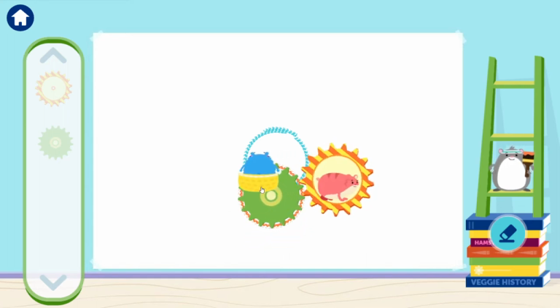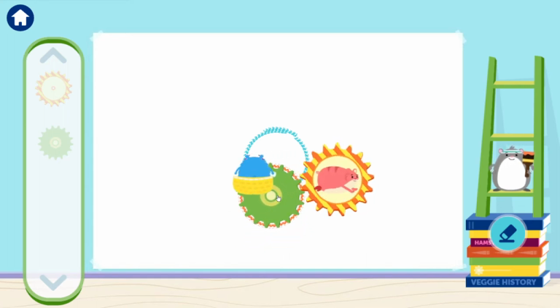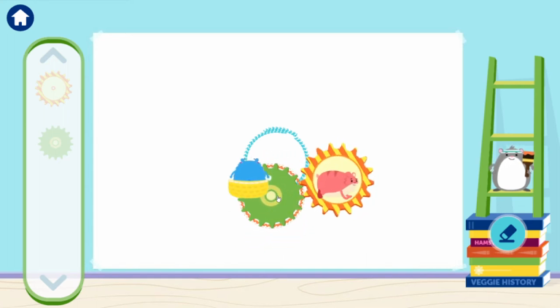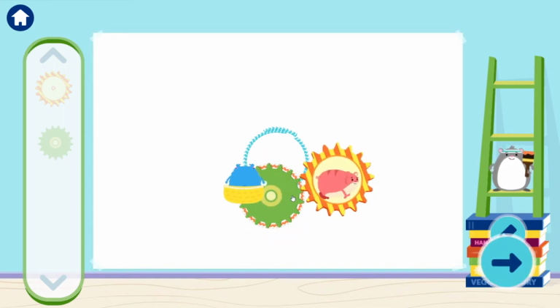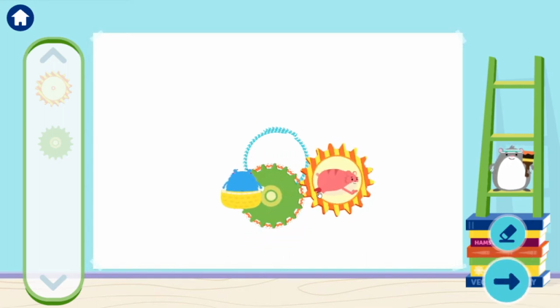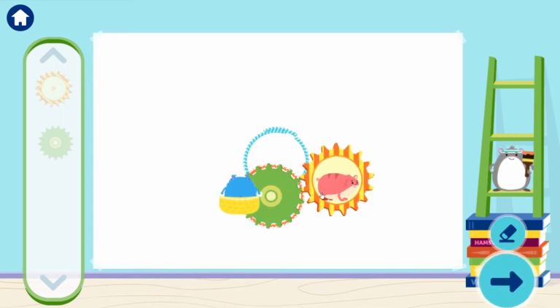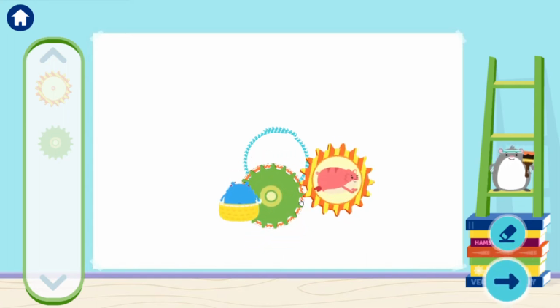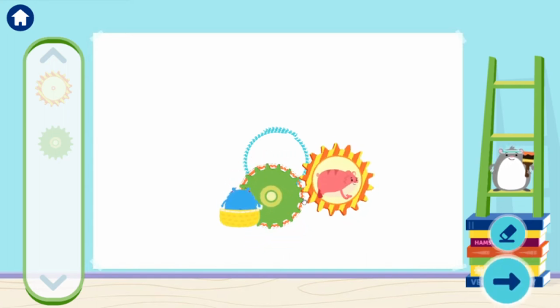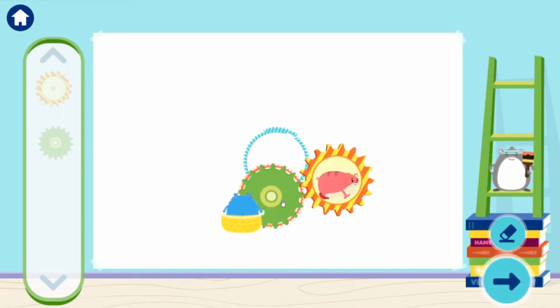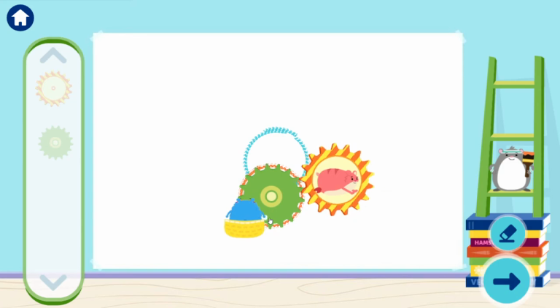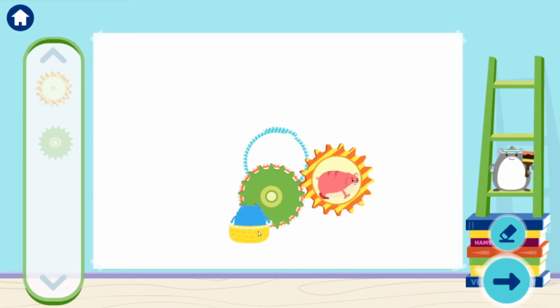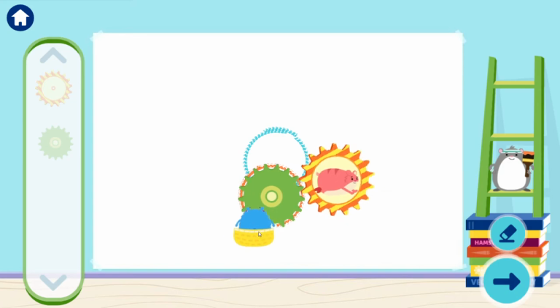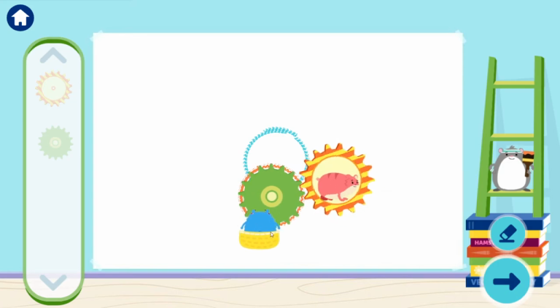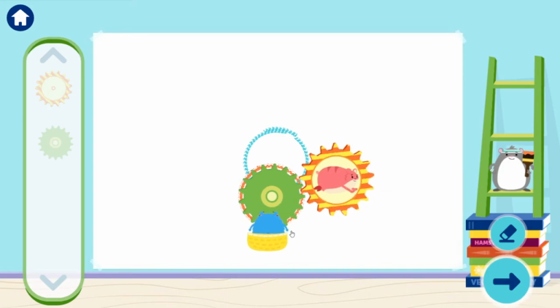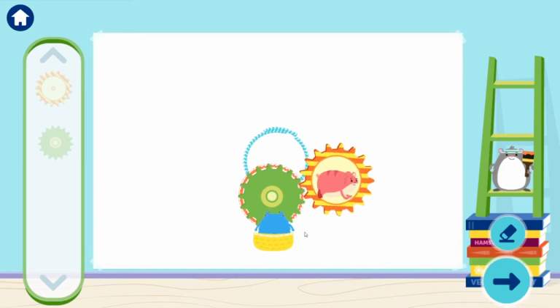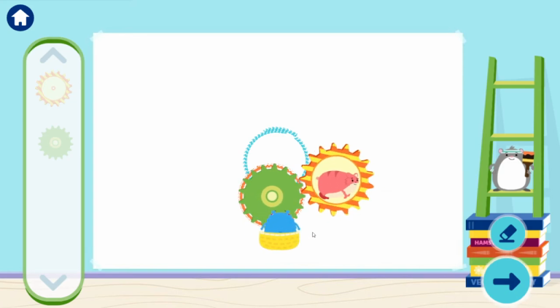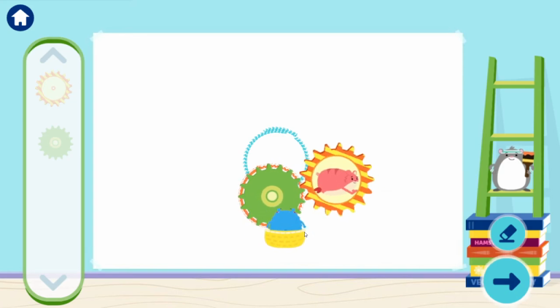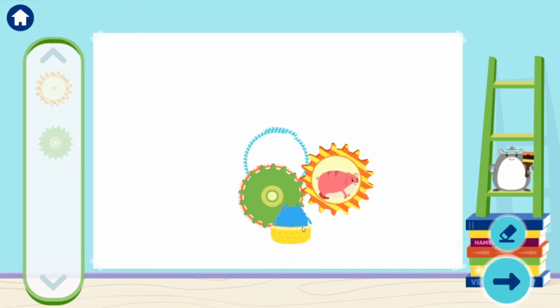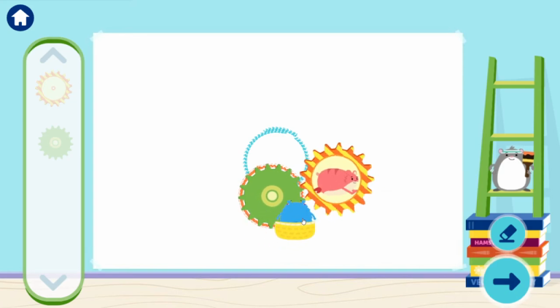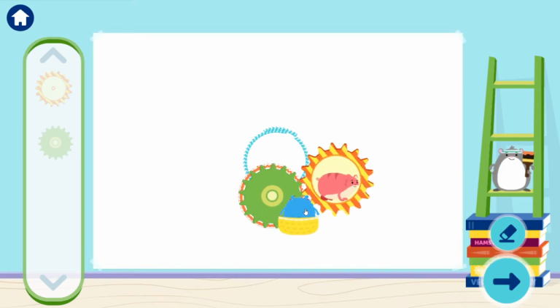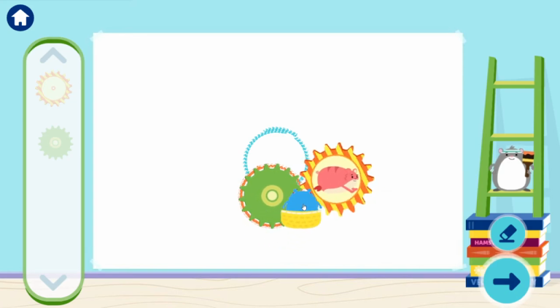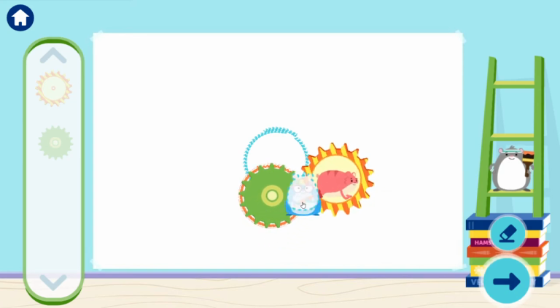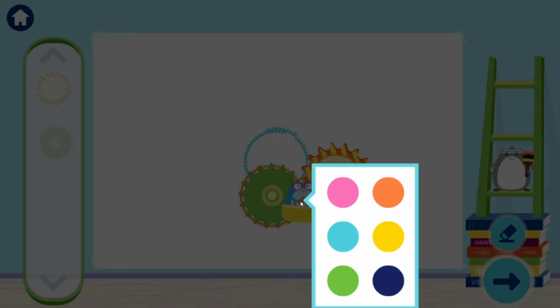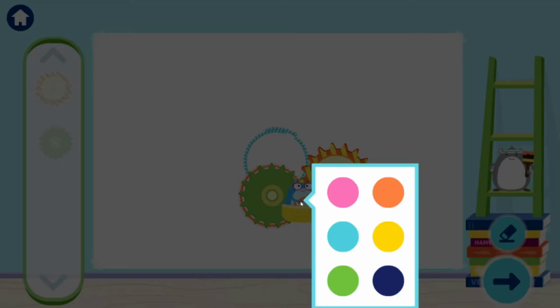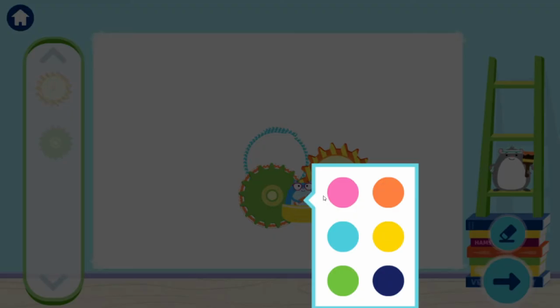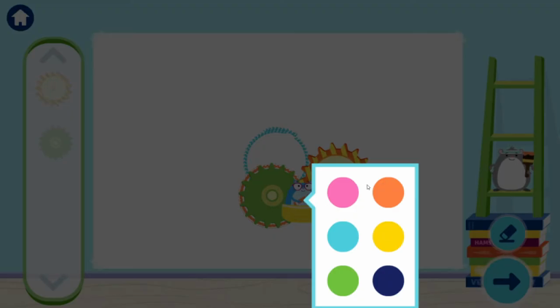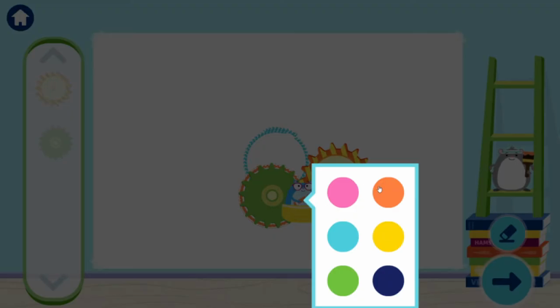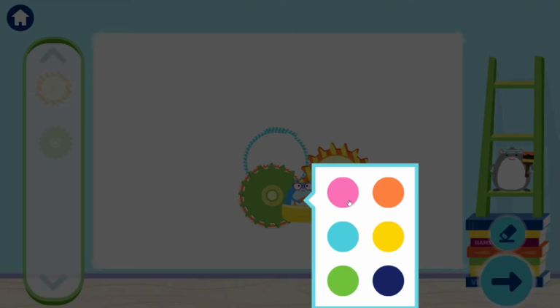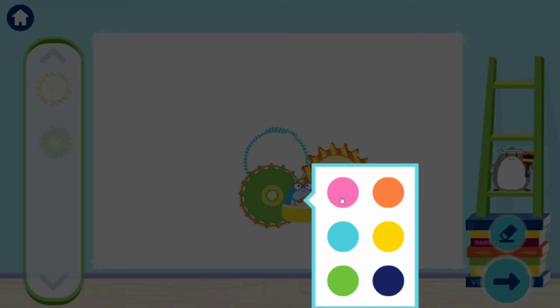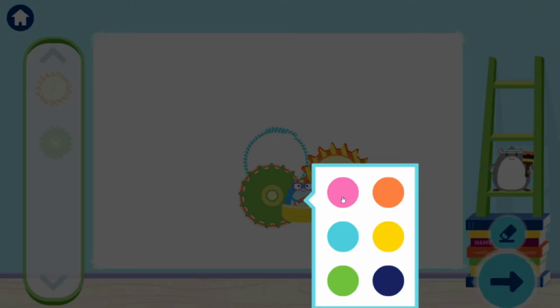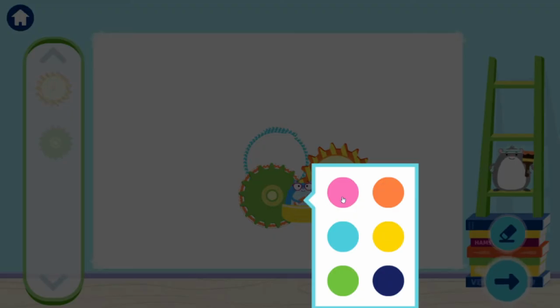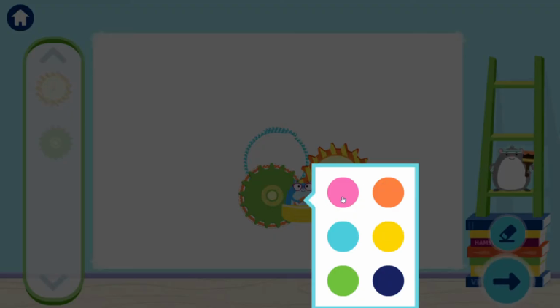You drew a circle! When you want to see your drawing, tap the arrow.